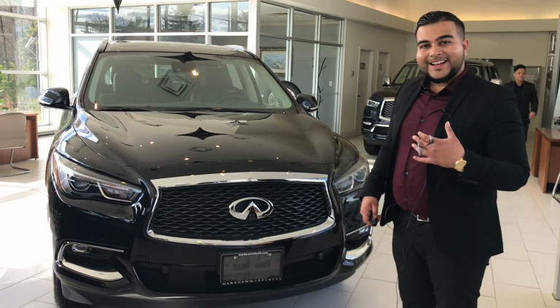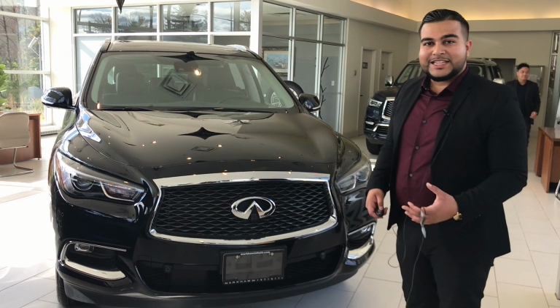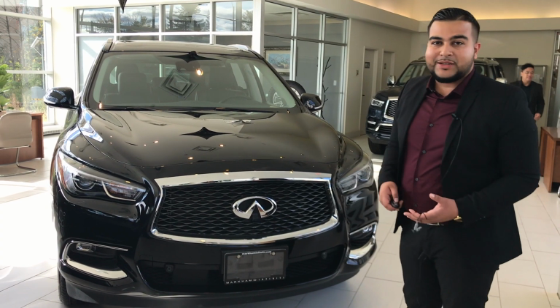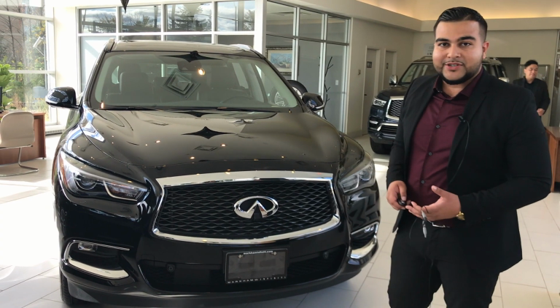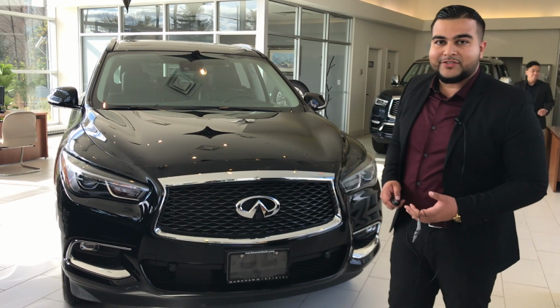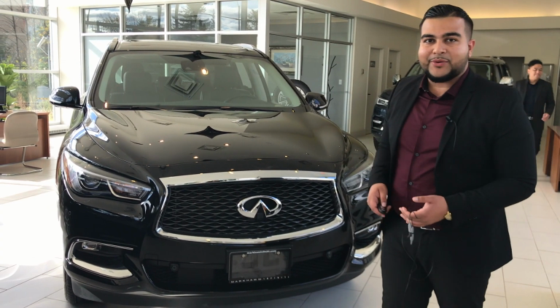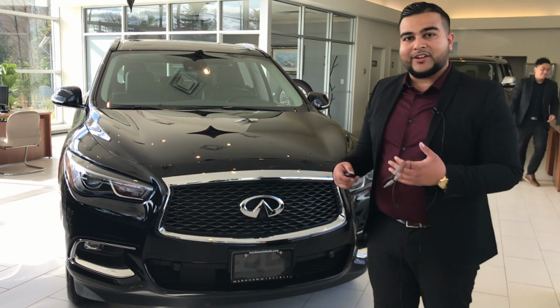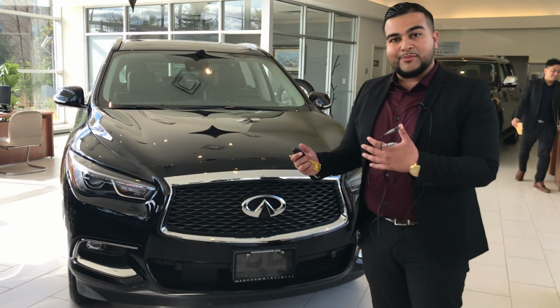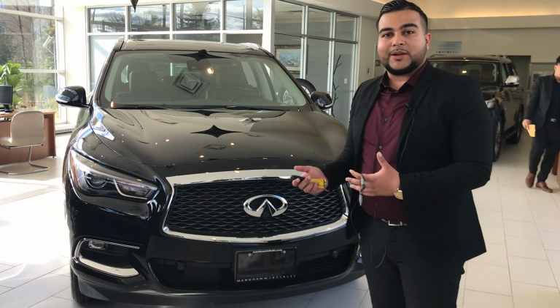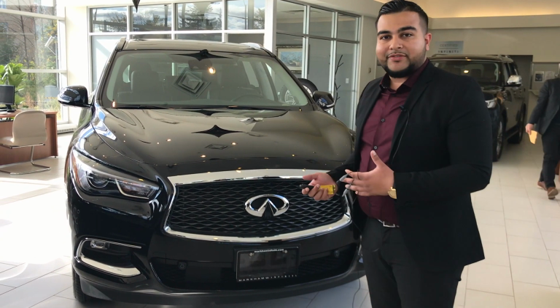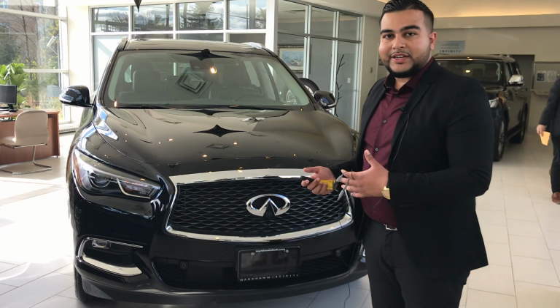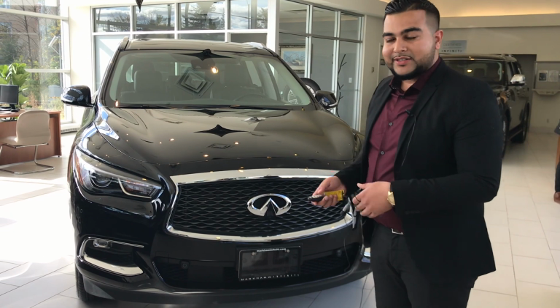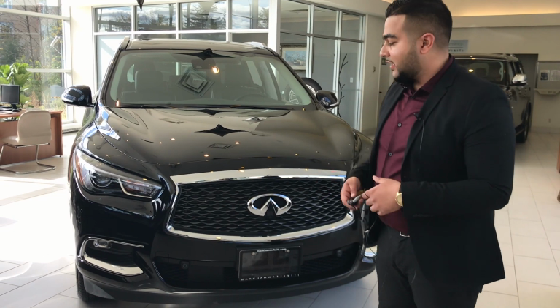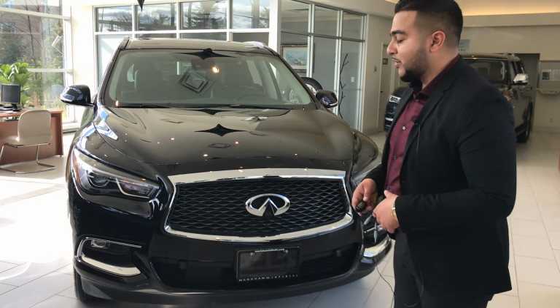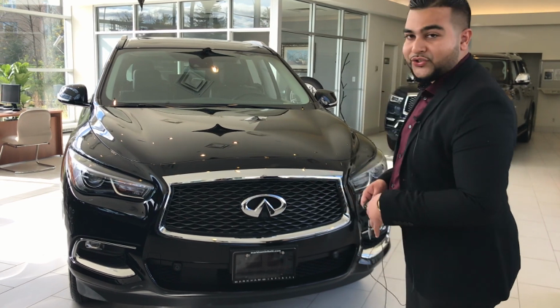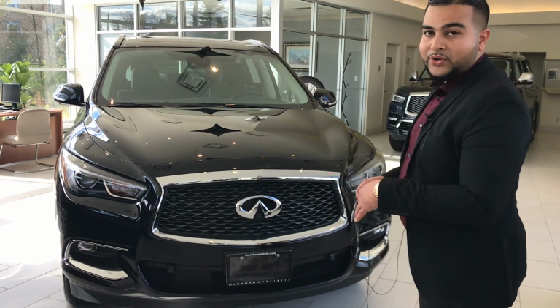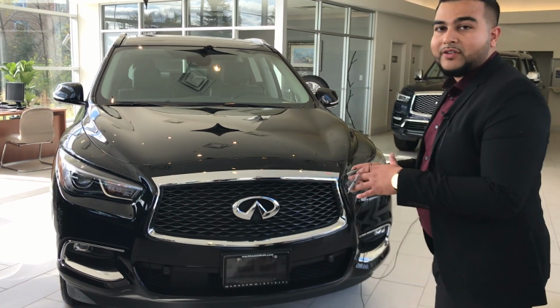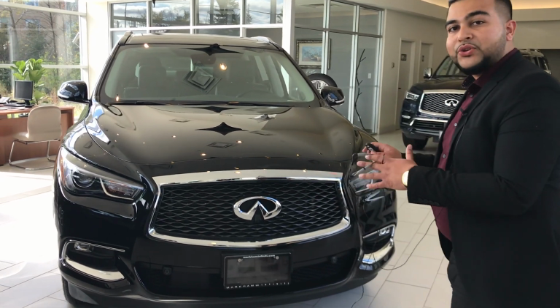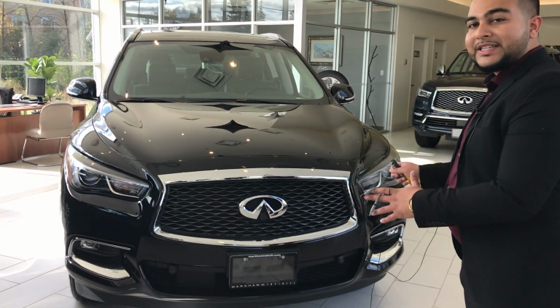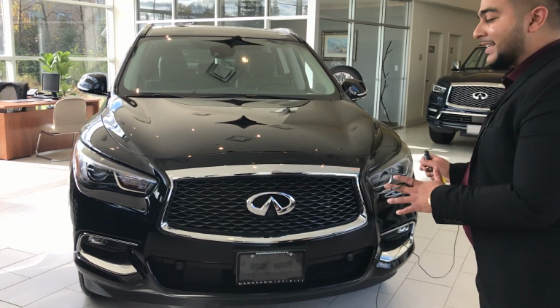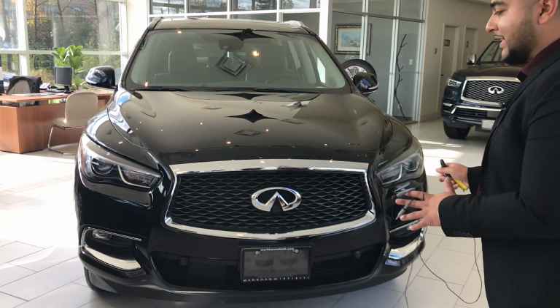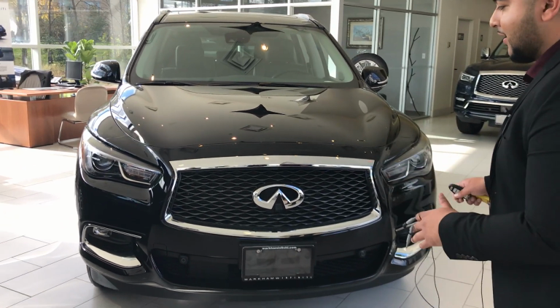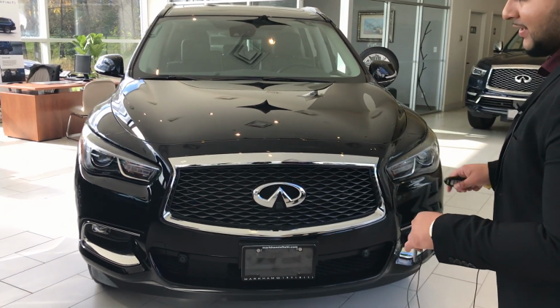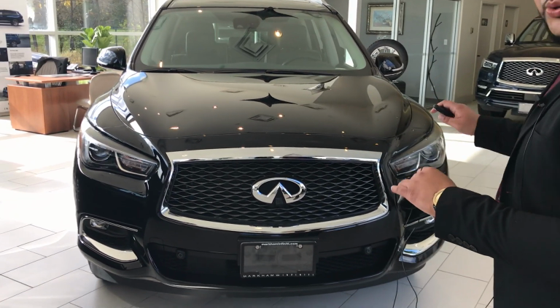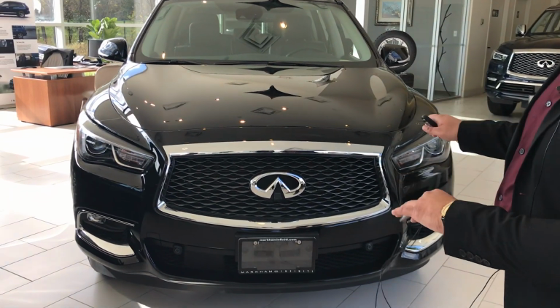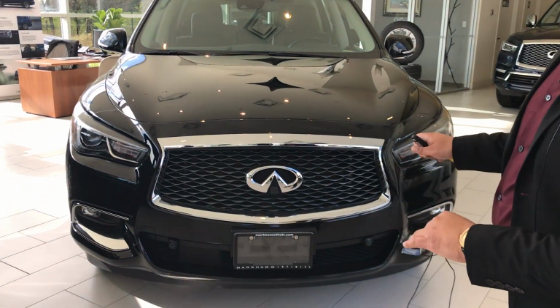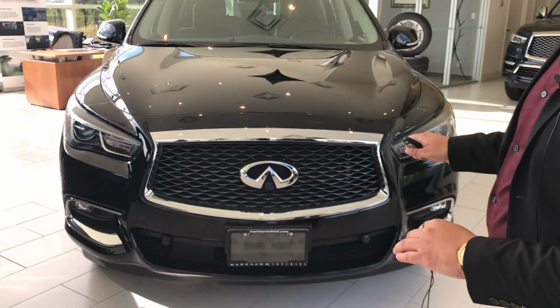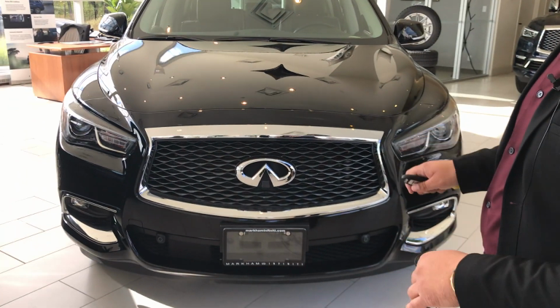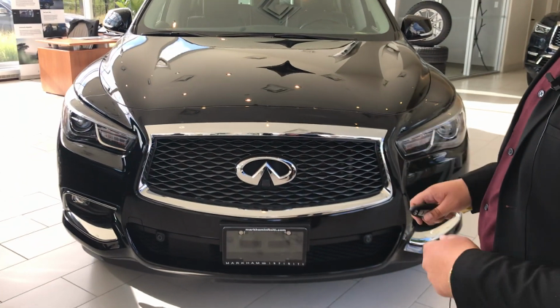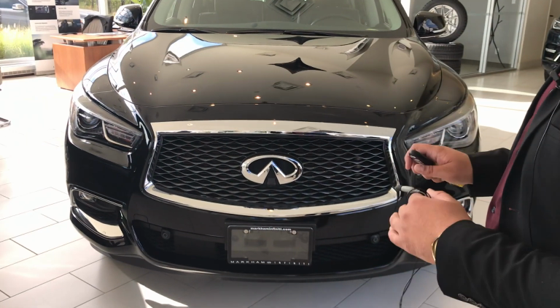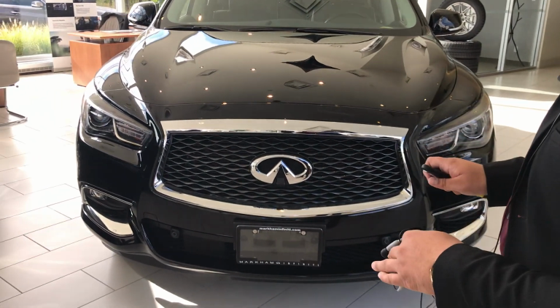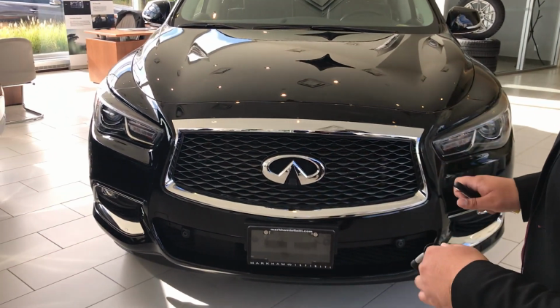Hi guys, my name is Gerber and I work here at Markham Infiniti. Today I'm here to show you our QX60 — it's a 2019 model tech package.